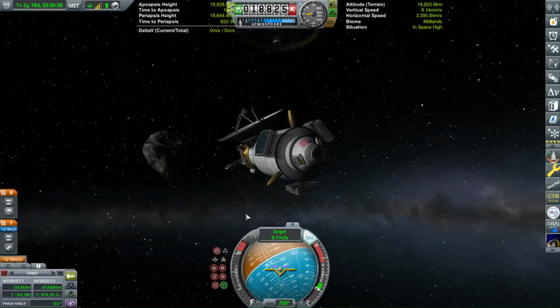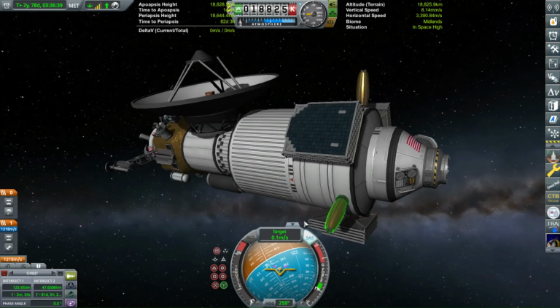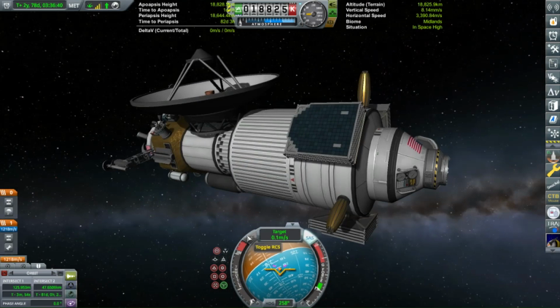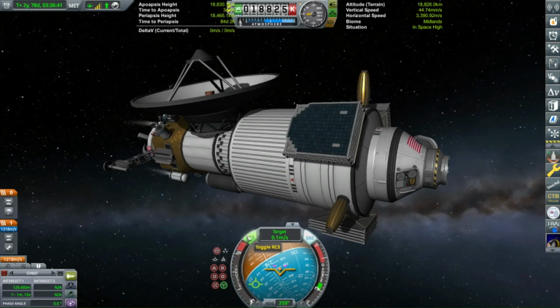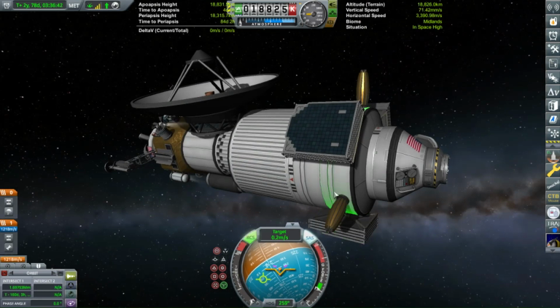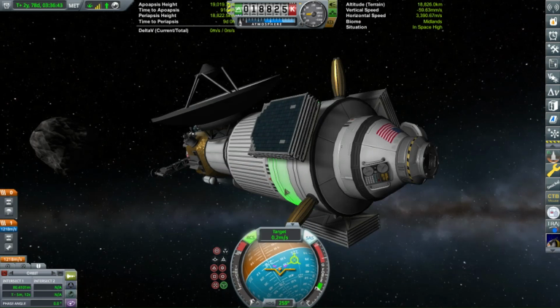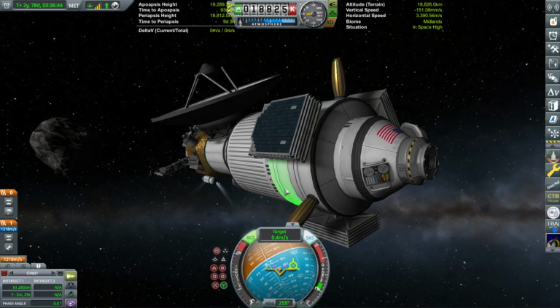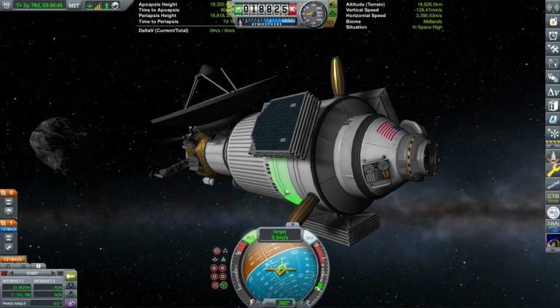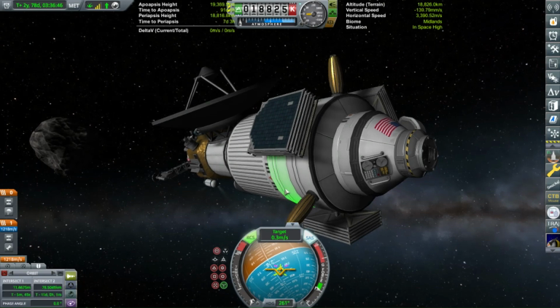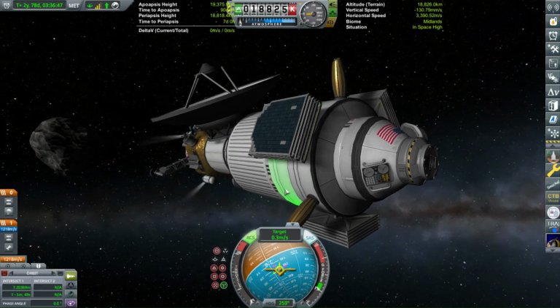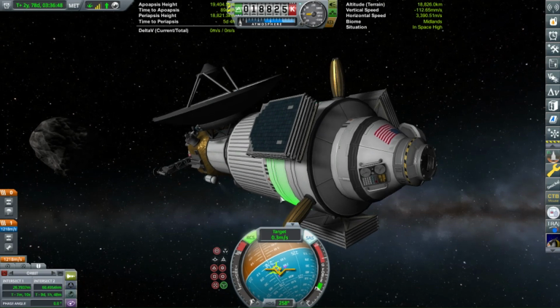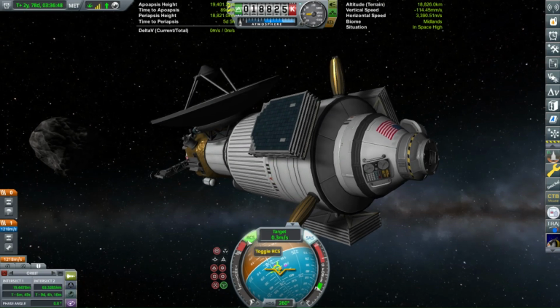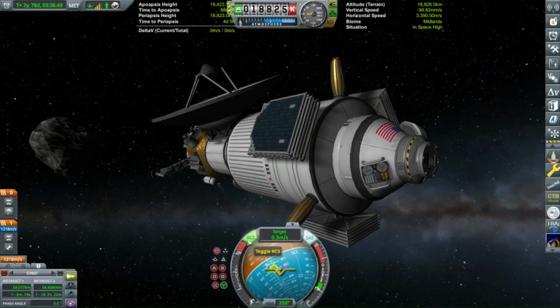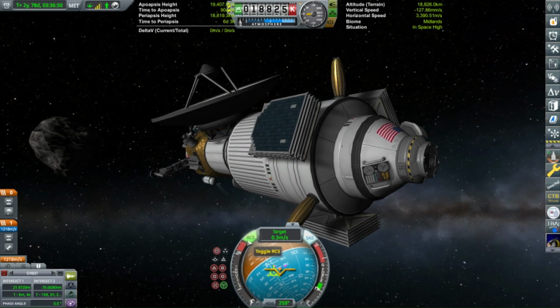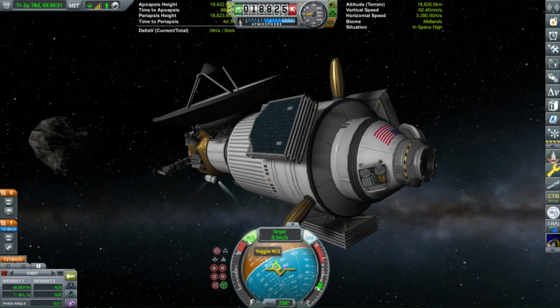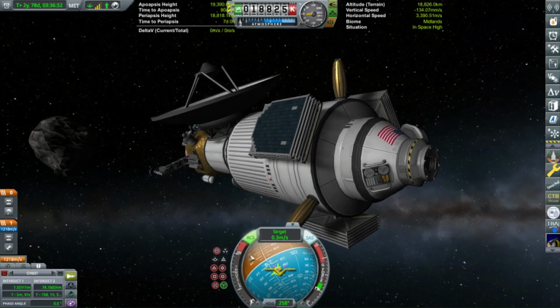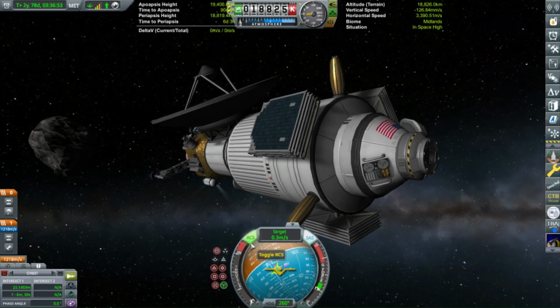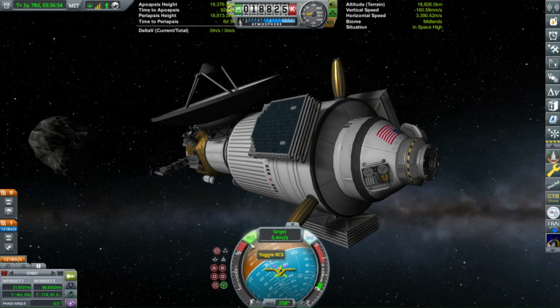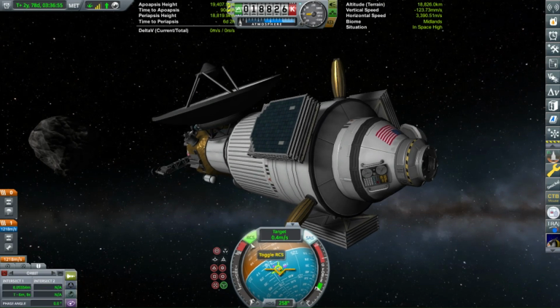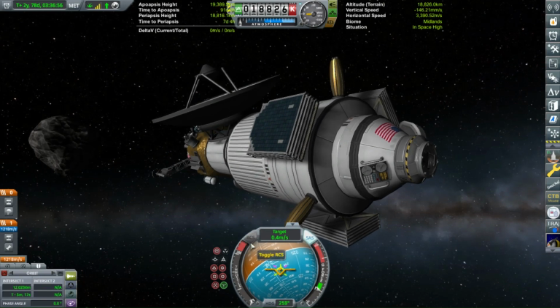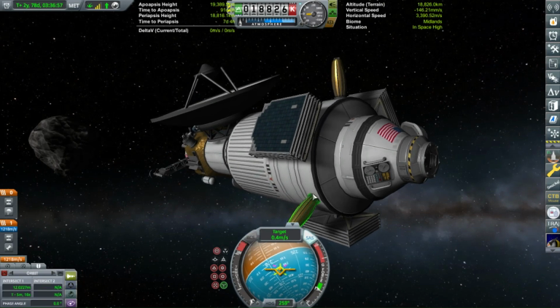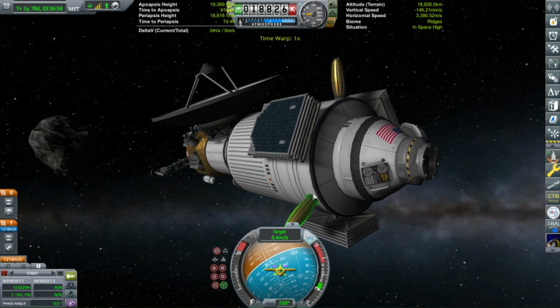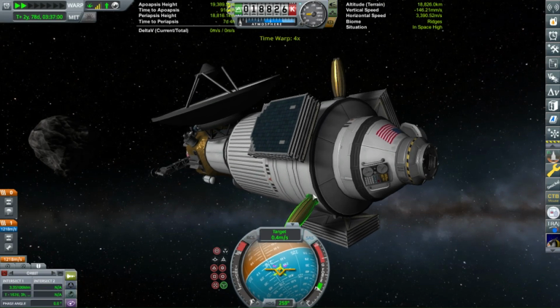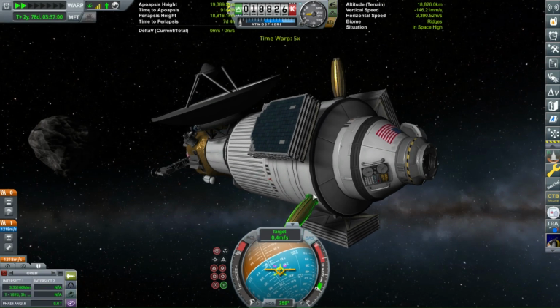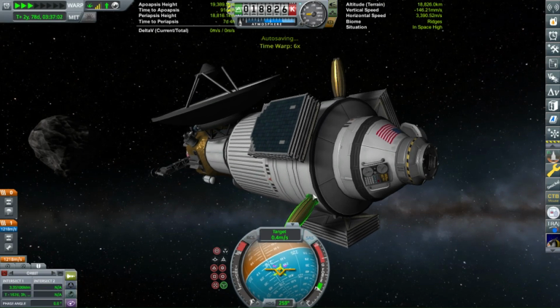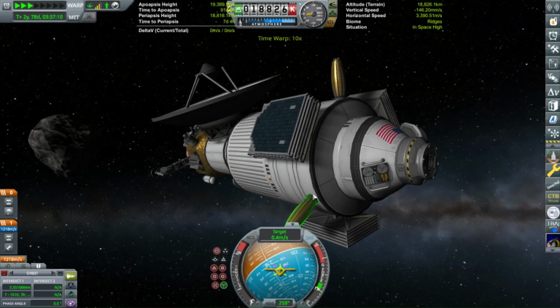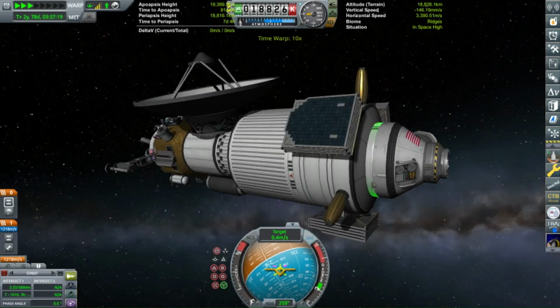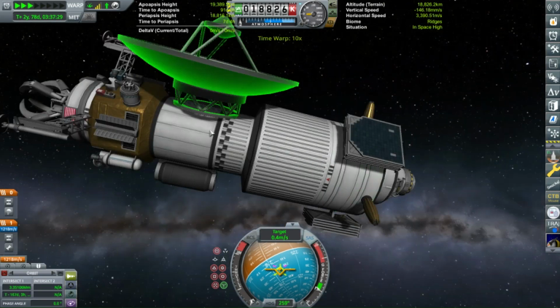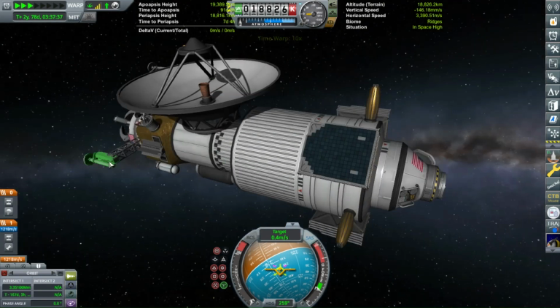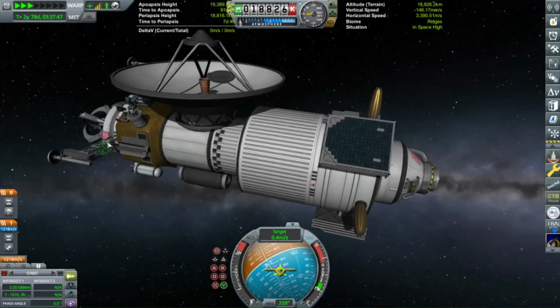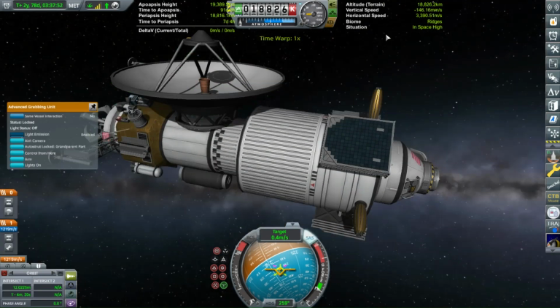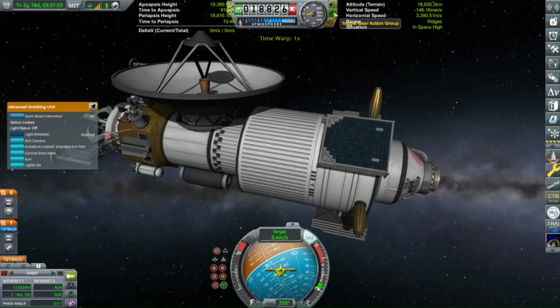We're already at the asteroid. So I'm going to detach our asteroid lander and return craft and start to maneuver towards the asteroid. We've armed the claw.